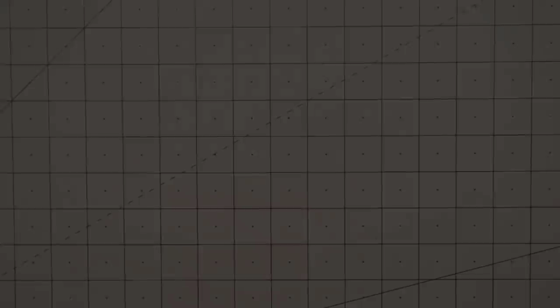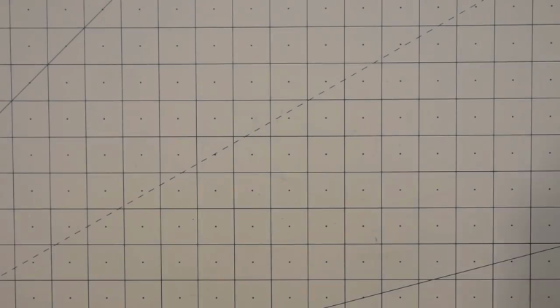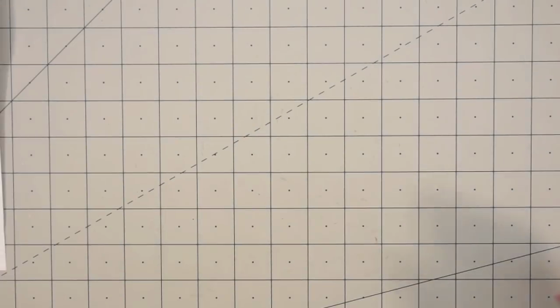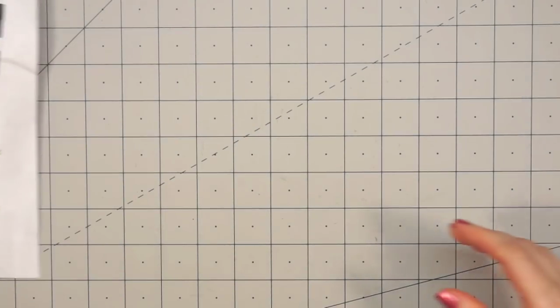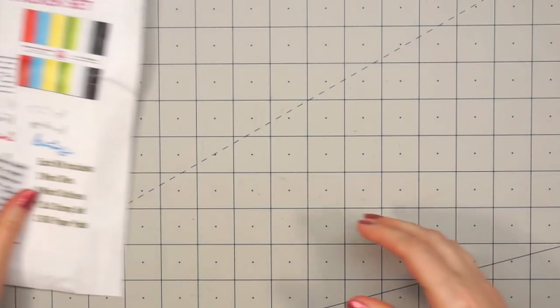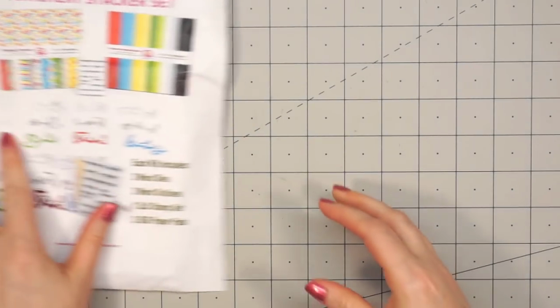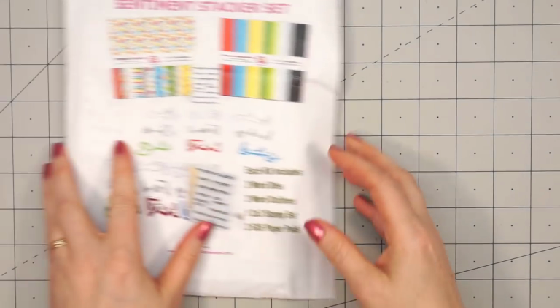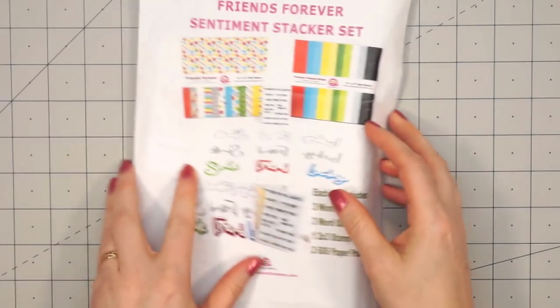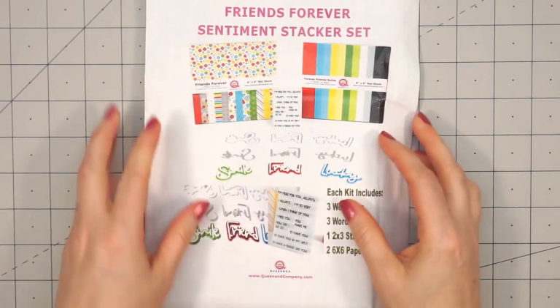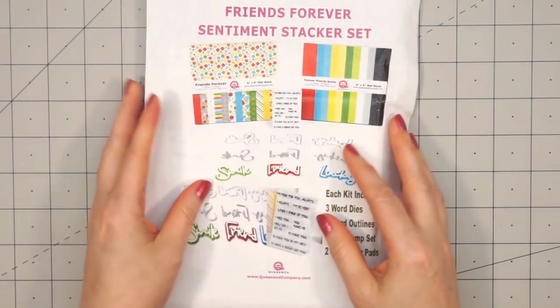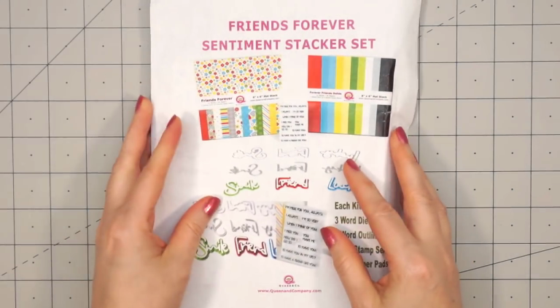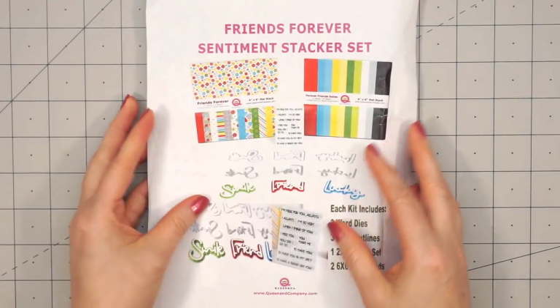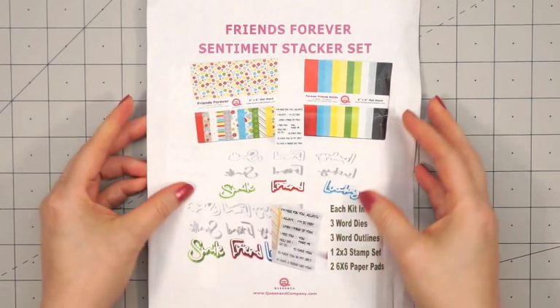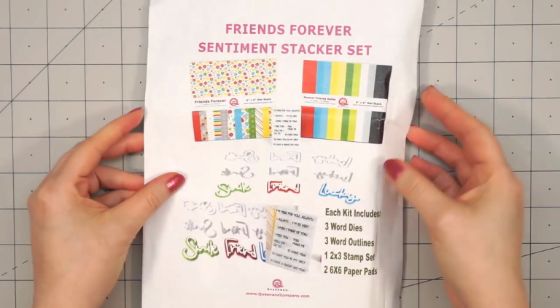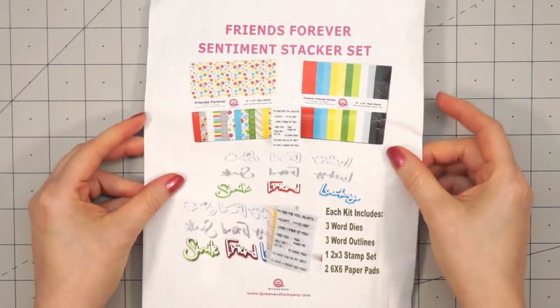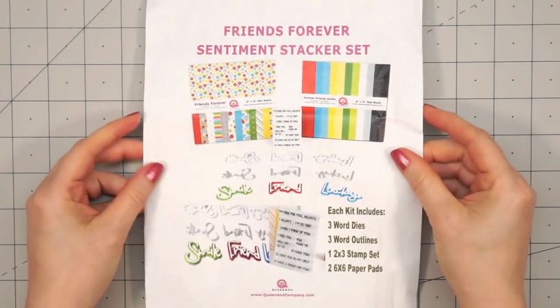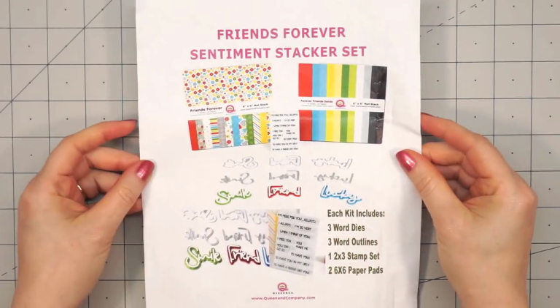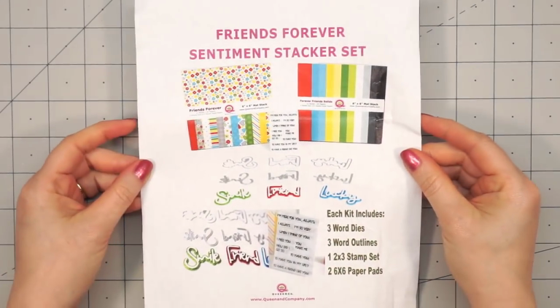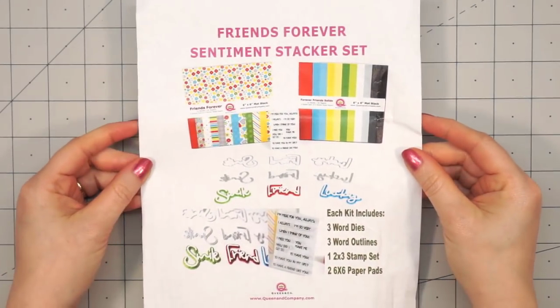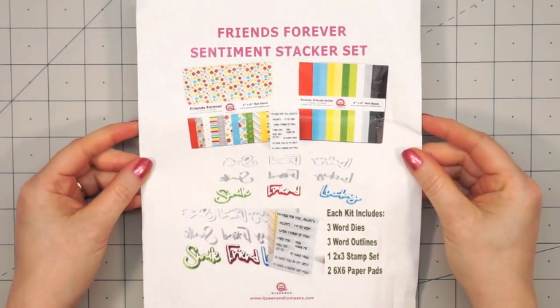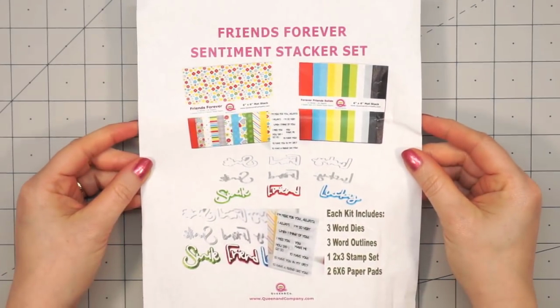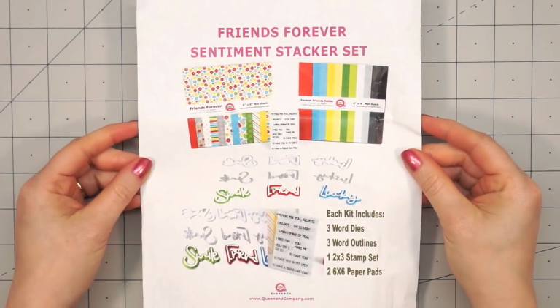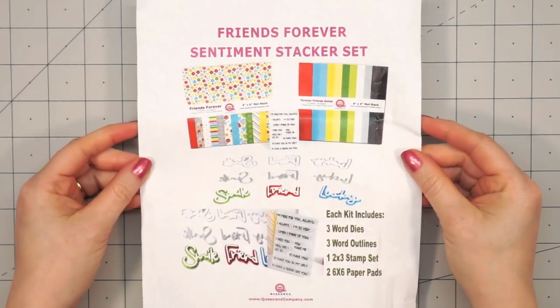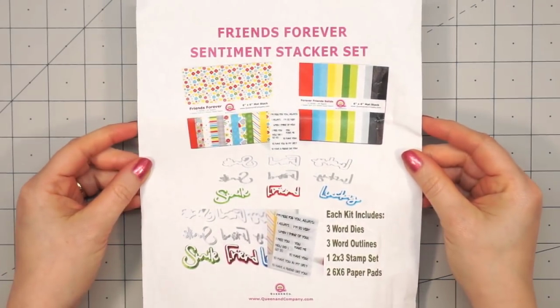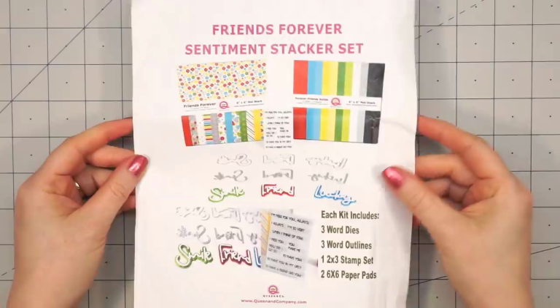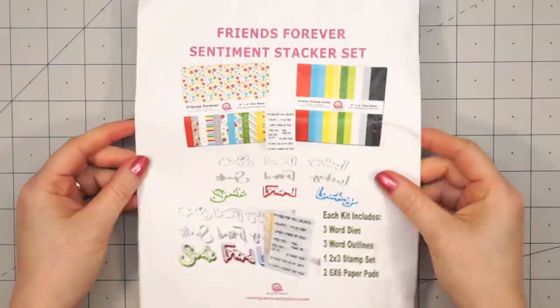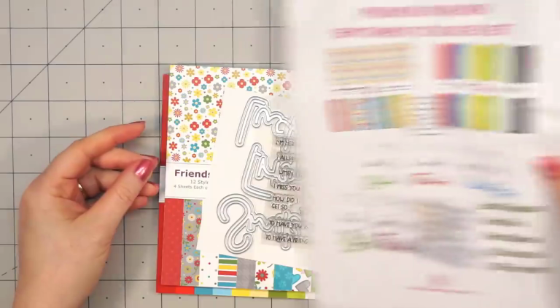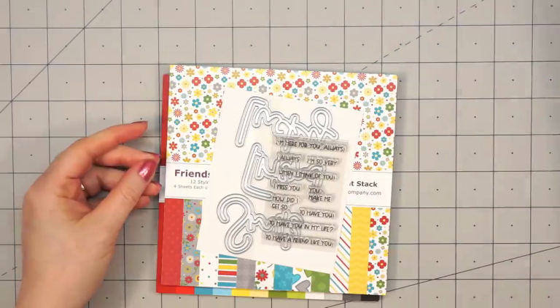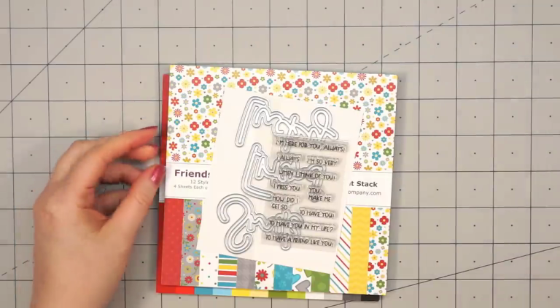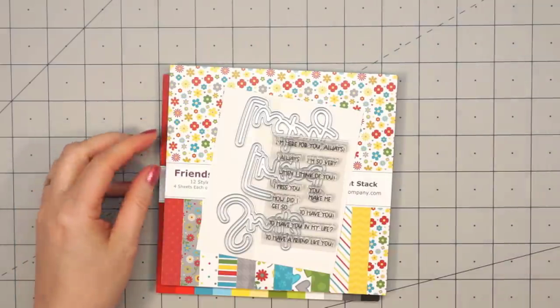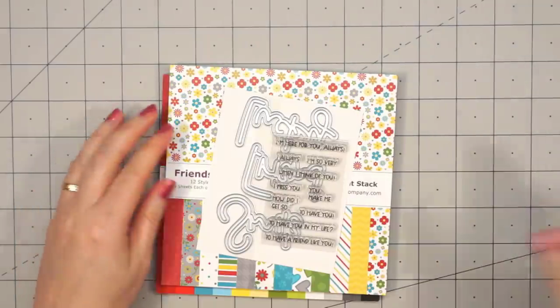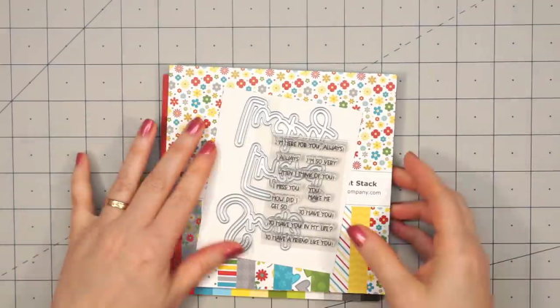Hello friends, it's Christy Marcotte. Queen & Company recently released two new sentiment stacker sets.